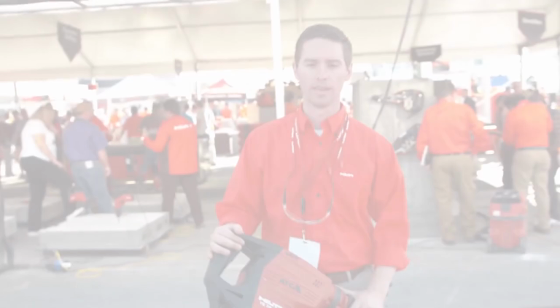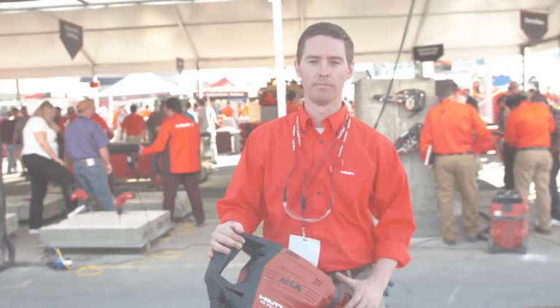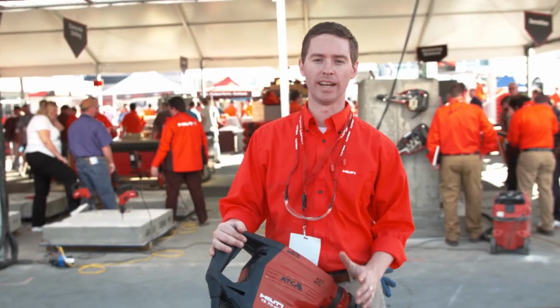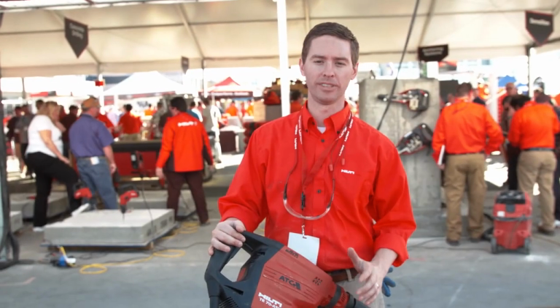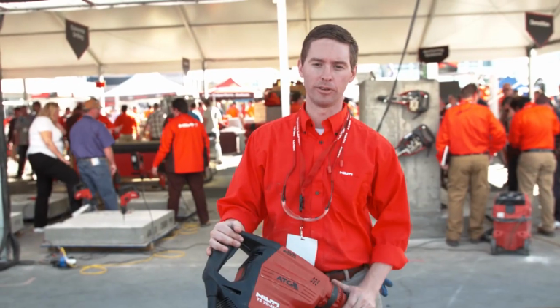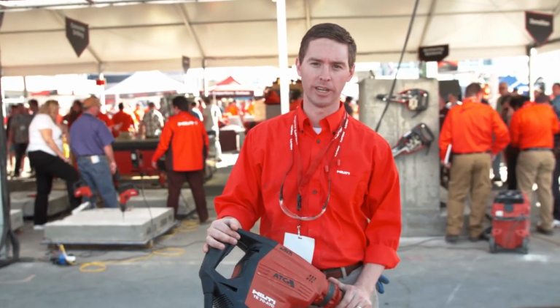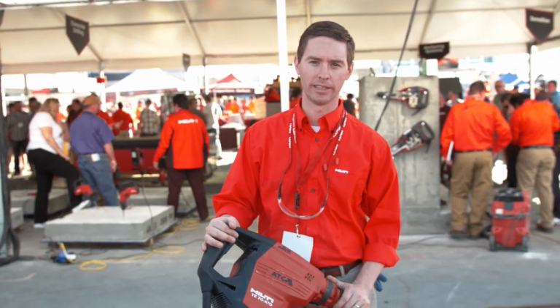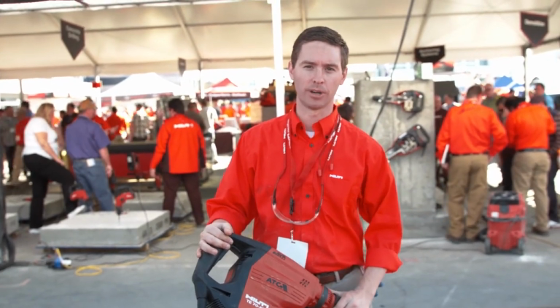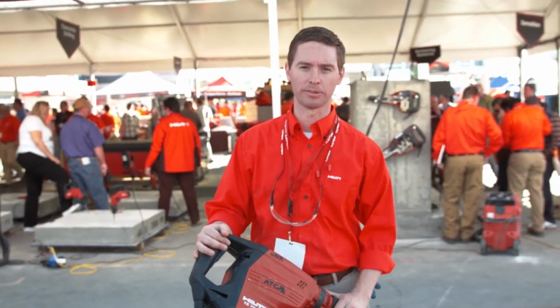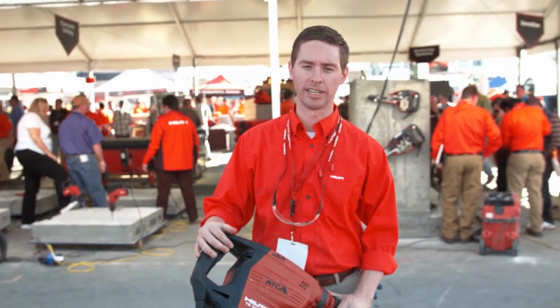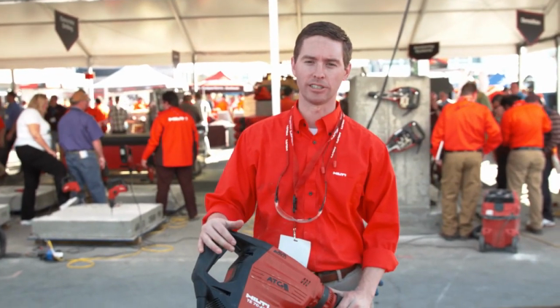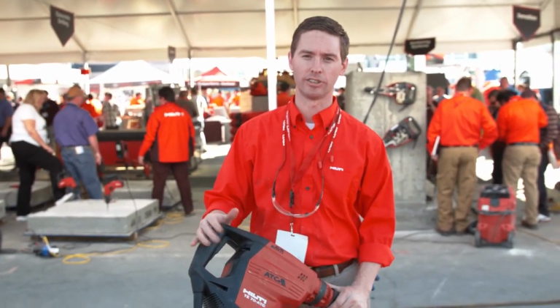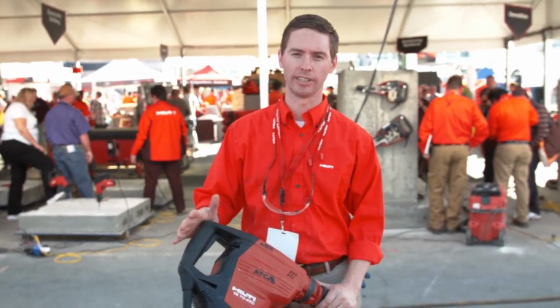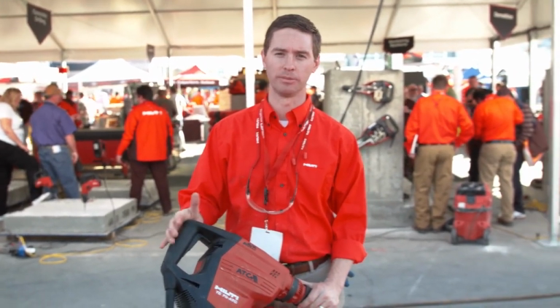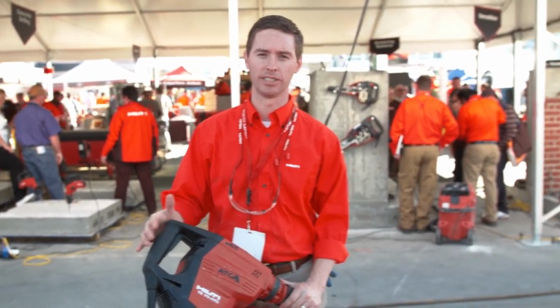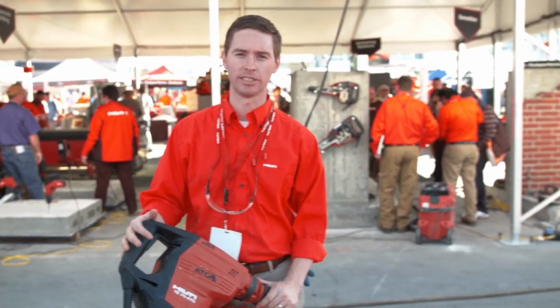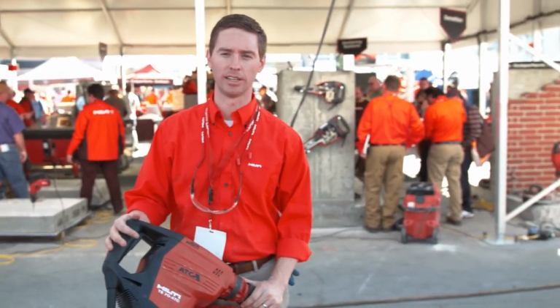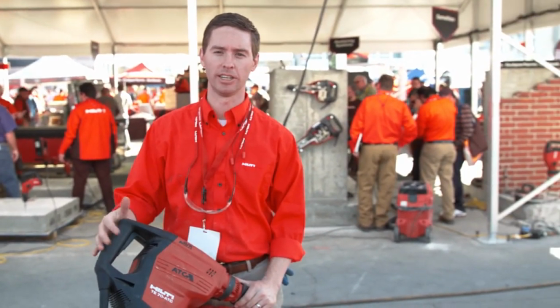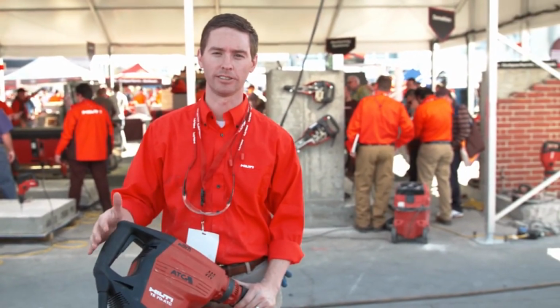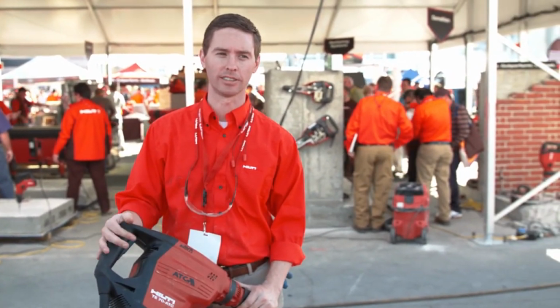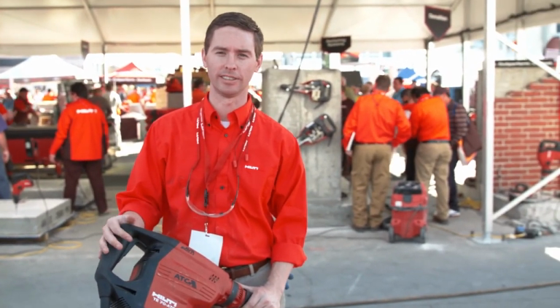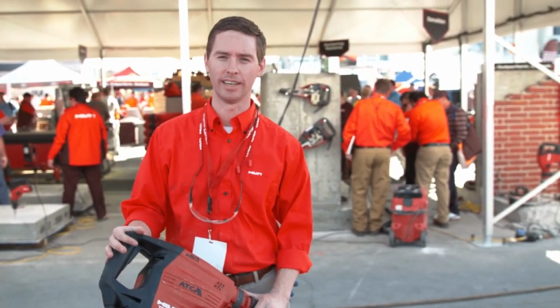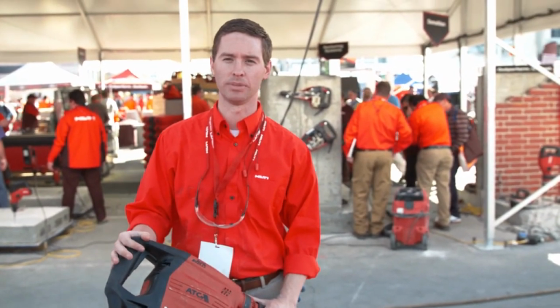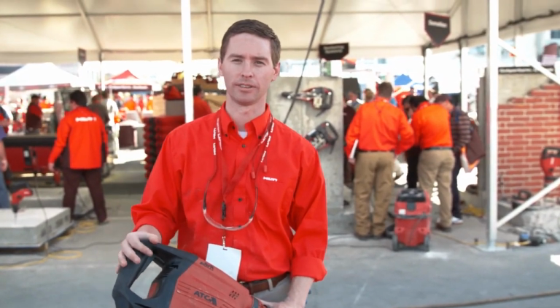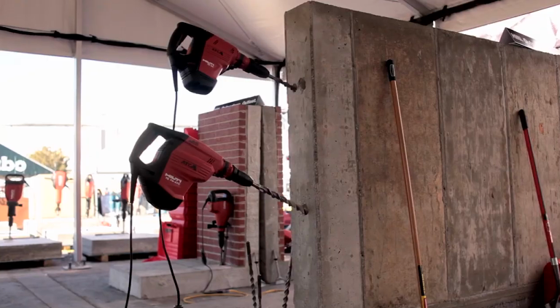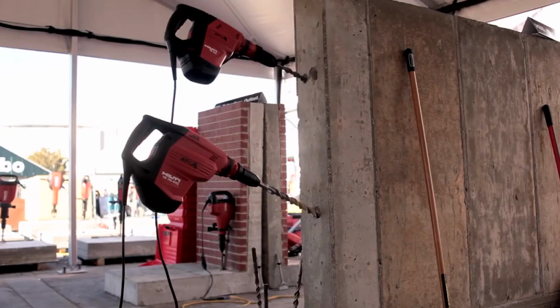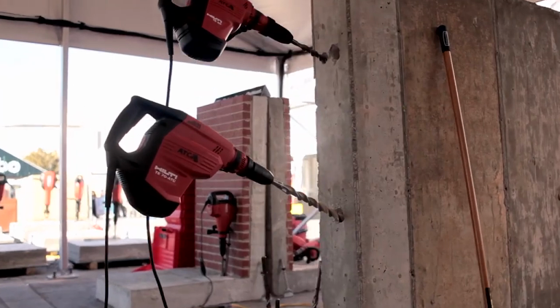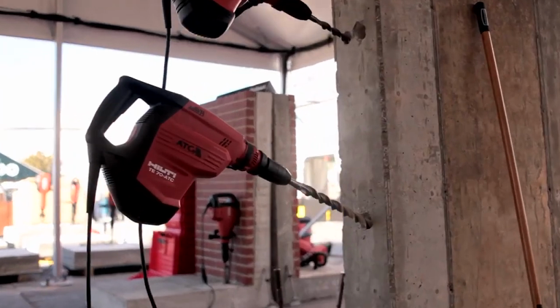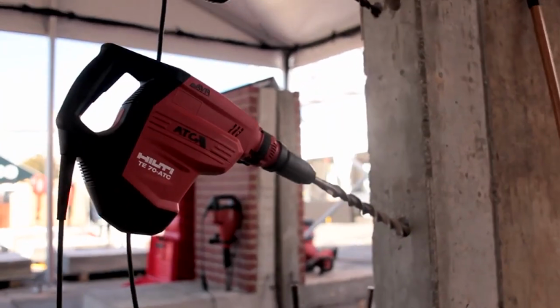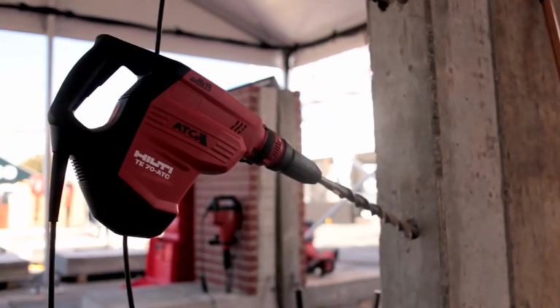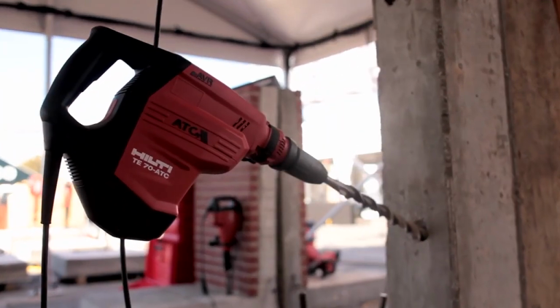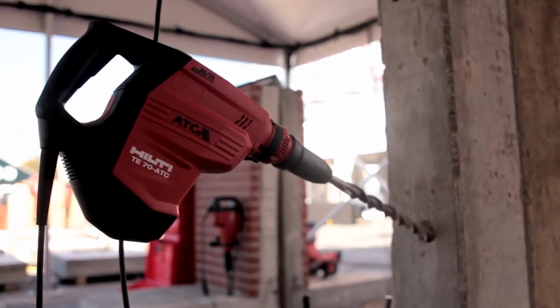My name is Aaron Braiding, Product Manager of Drilling and Demolition, and I'm here to talk to you today about the third generation of TE70.